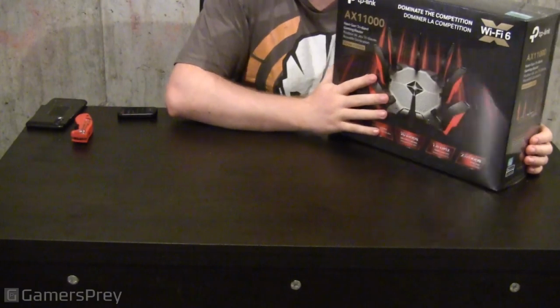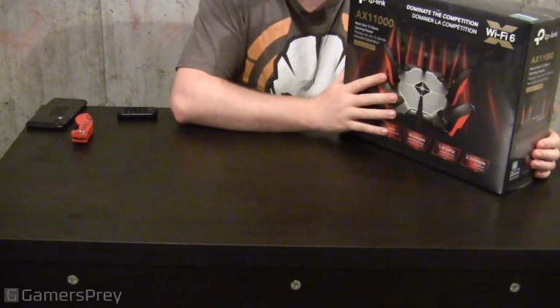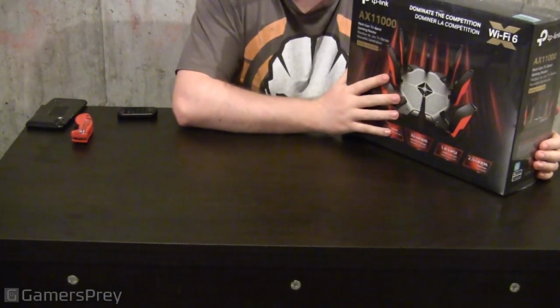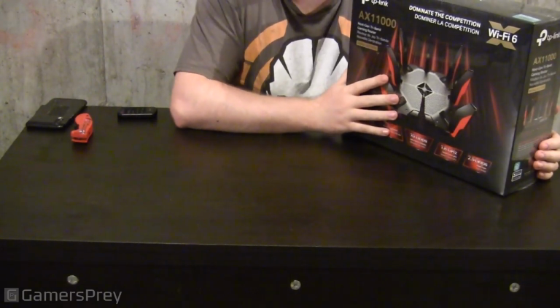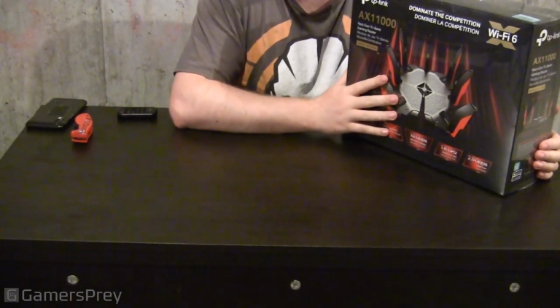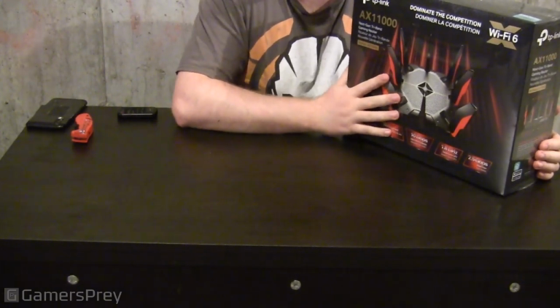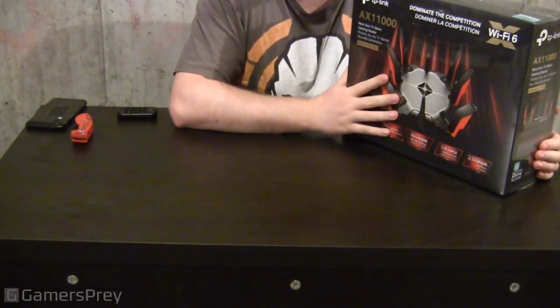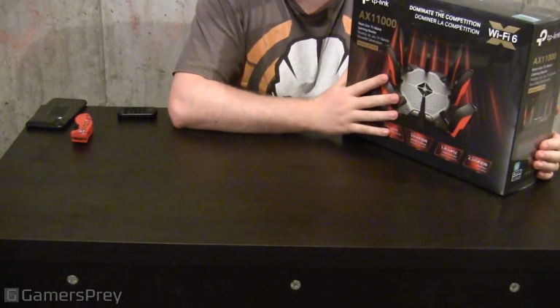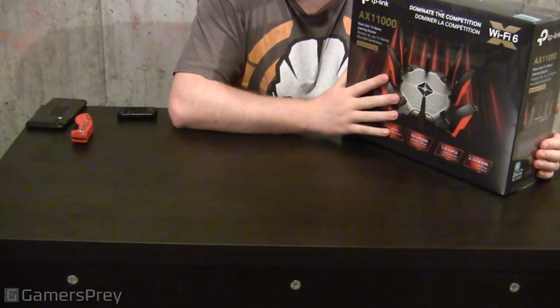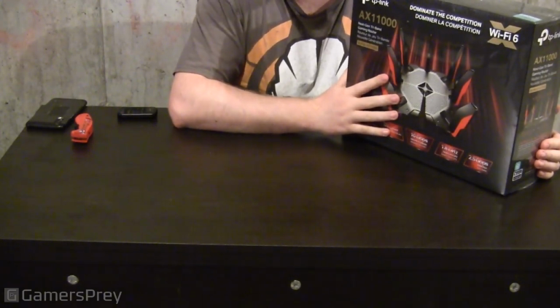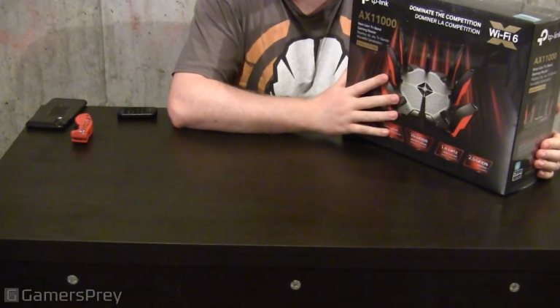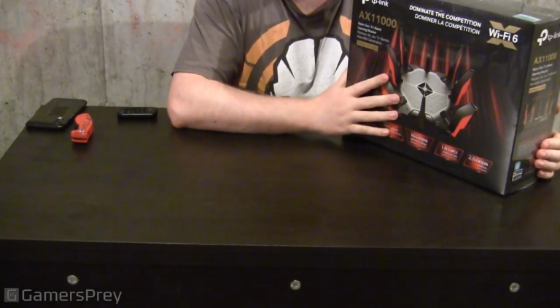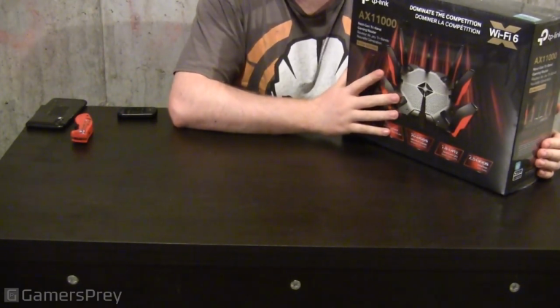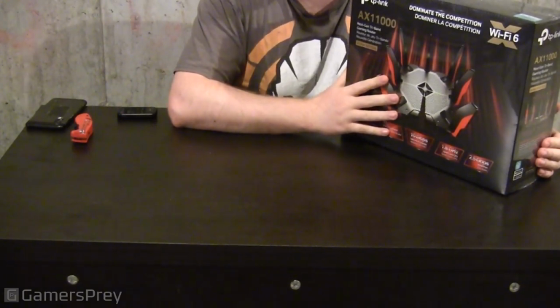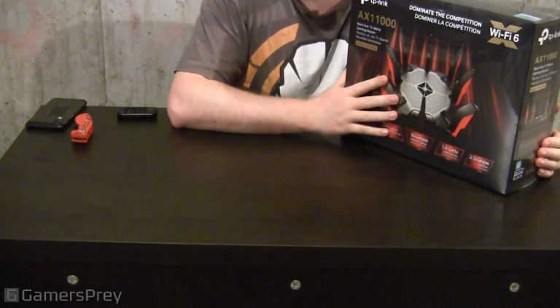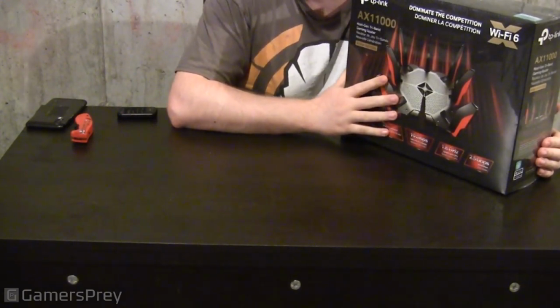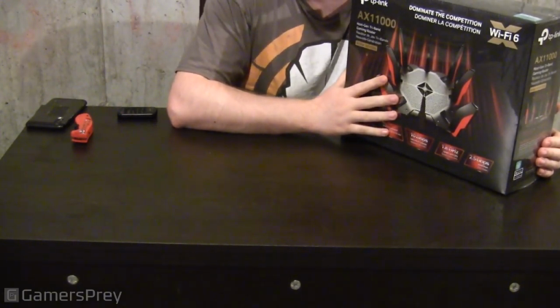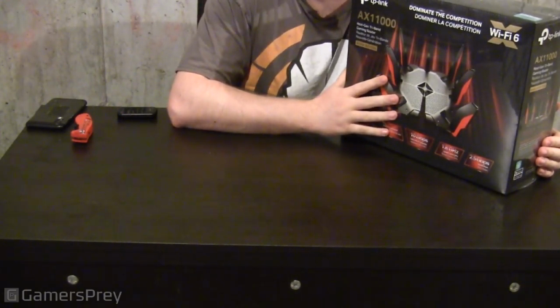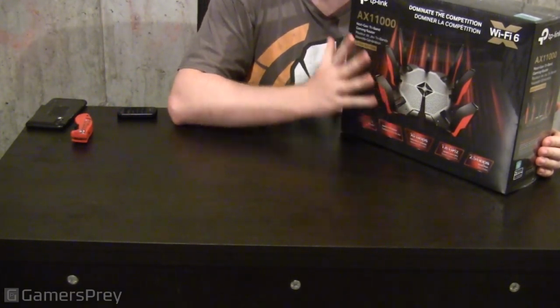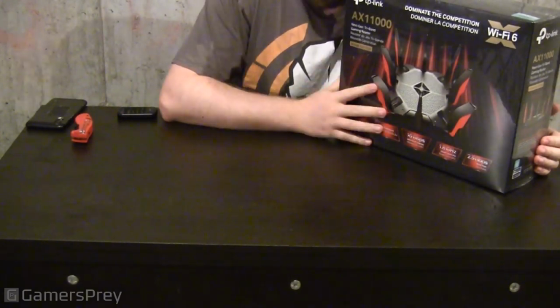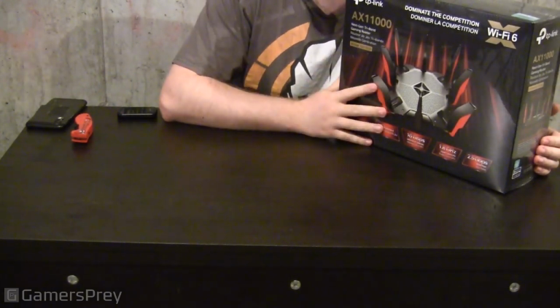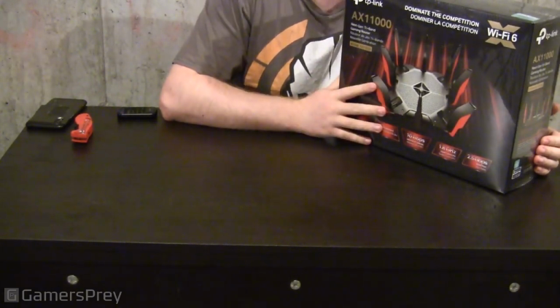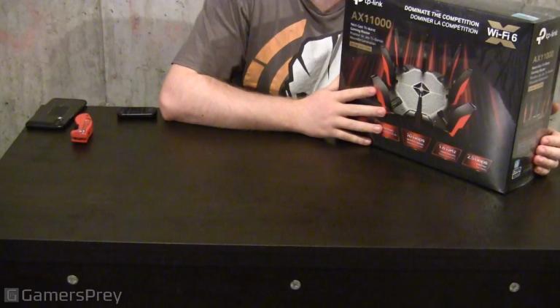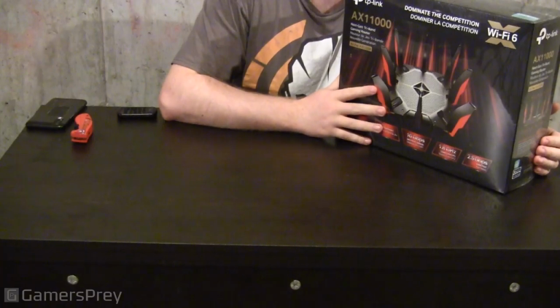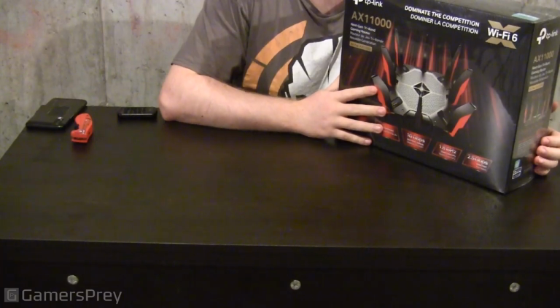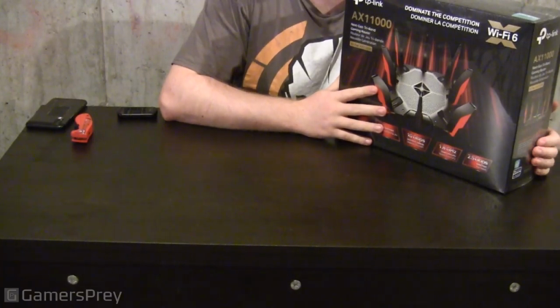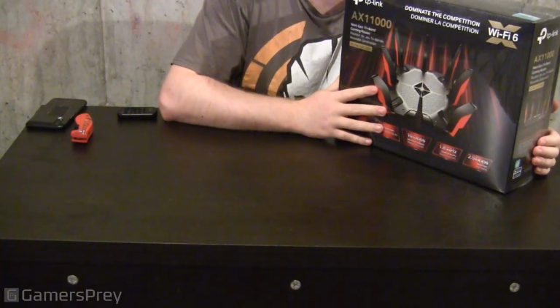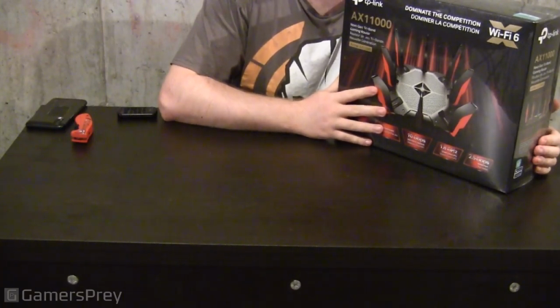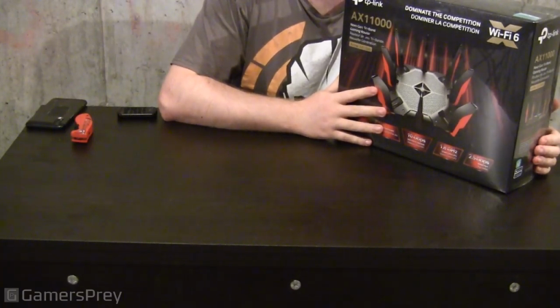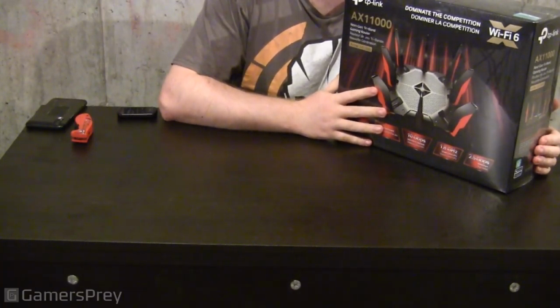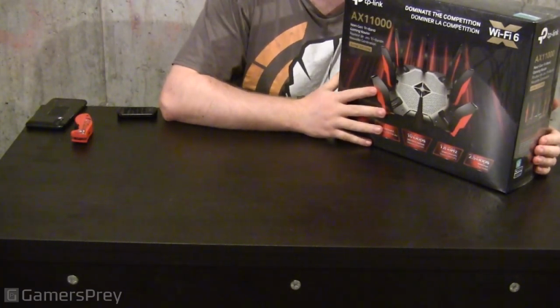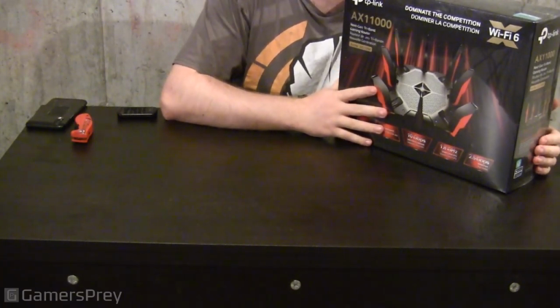Today we're going to be doing an unboxing review of the TP-Link AX11000. Here's a shout out to TP-Link for sending me this router for review.